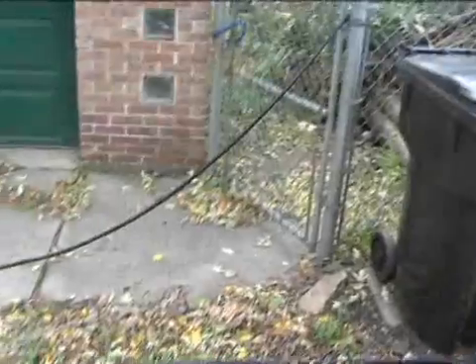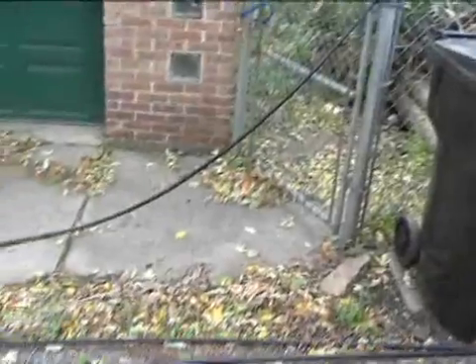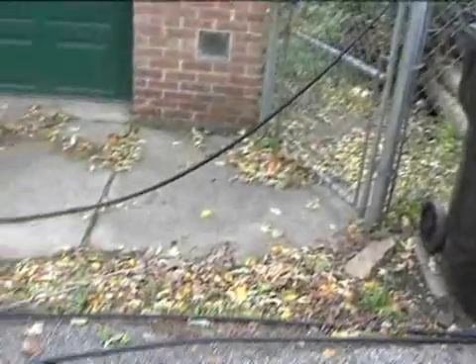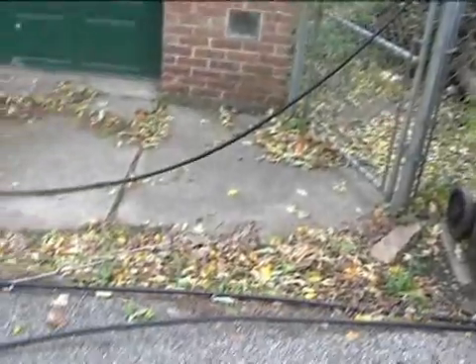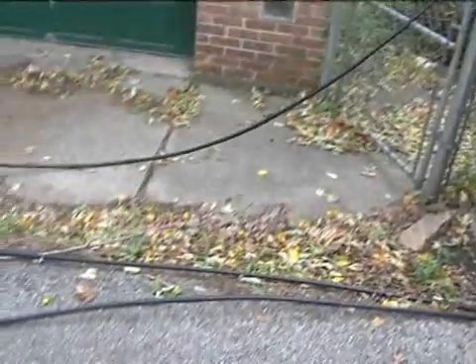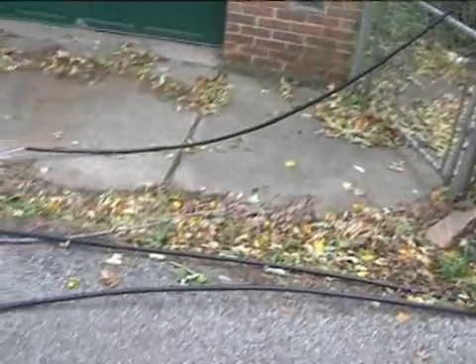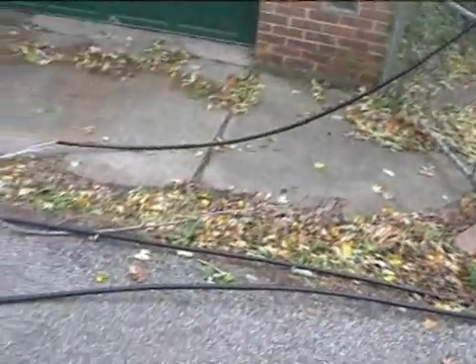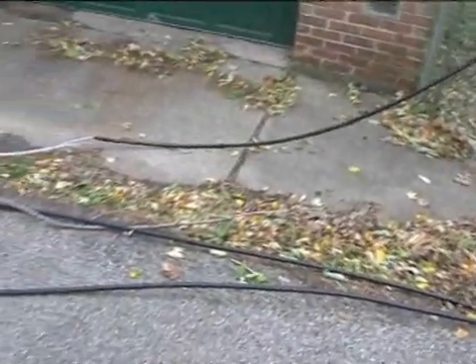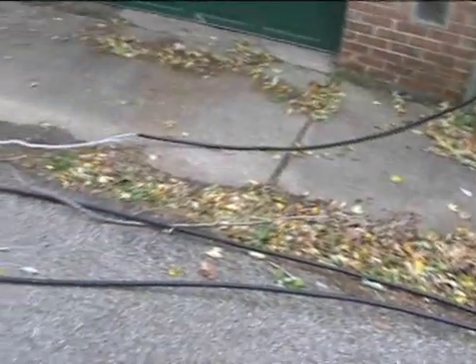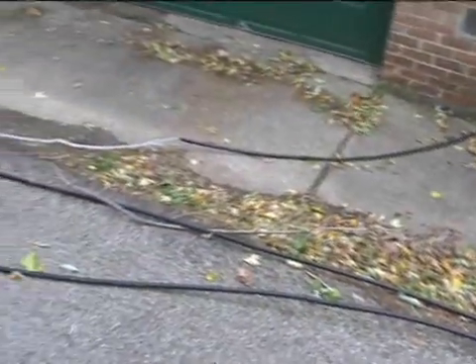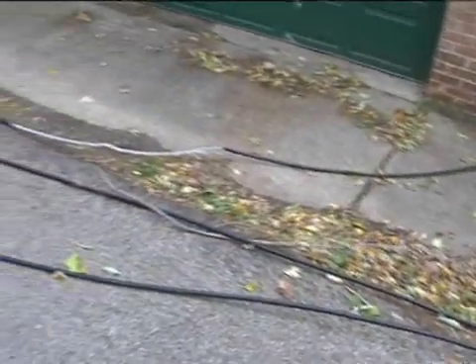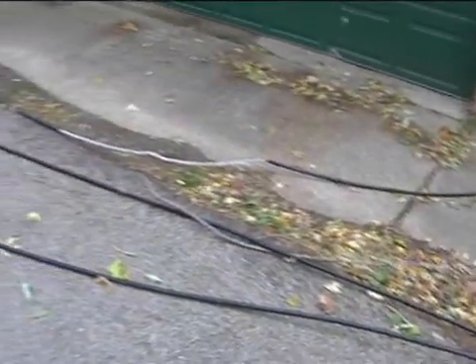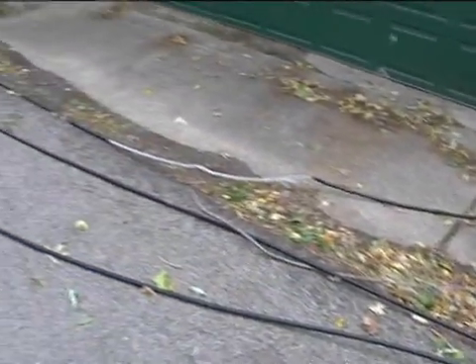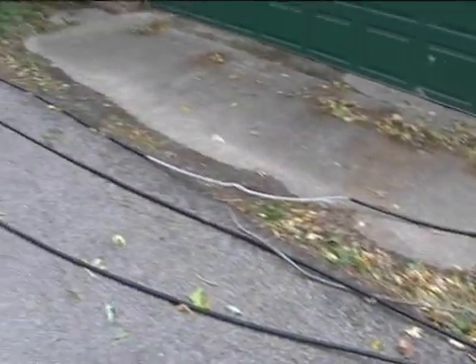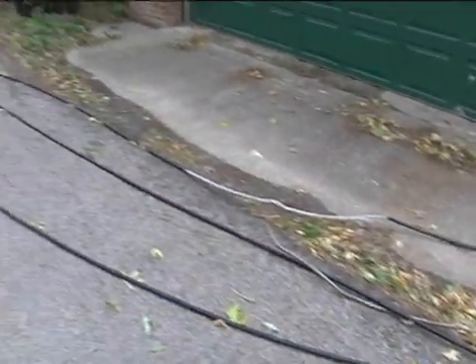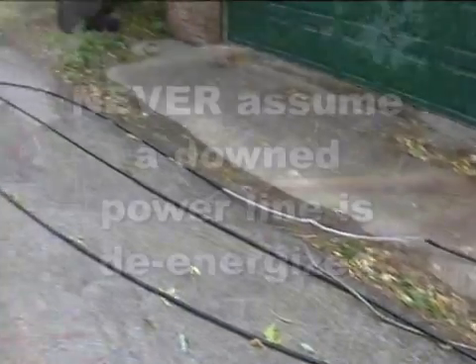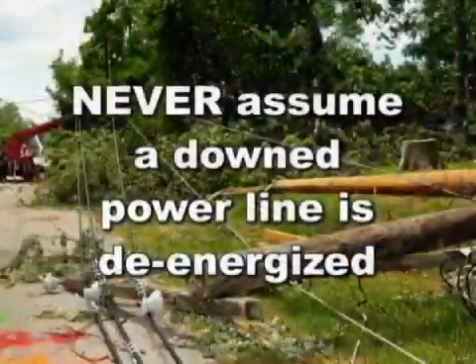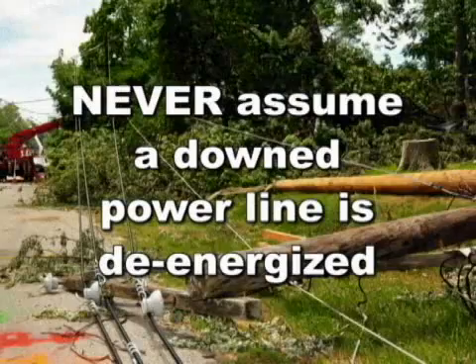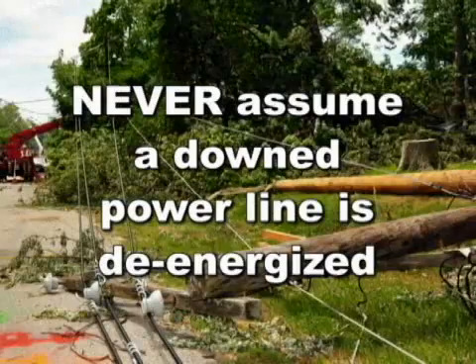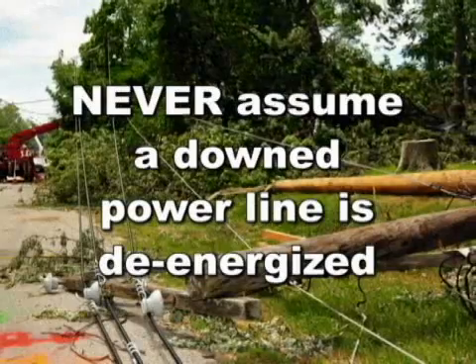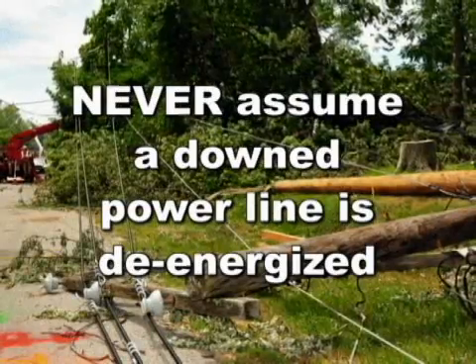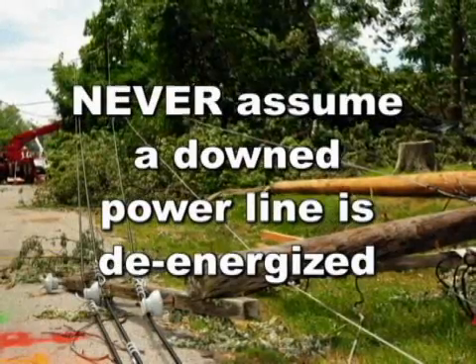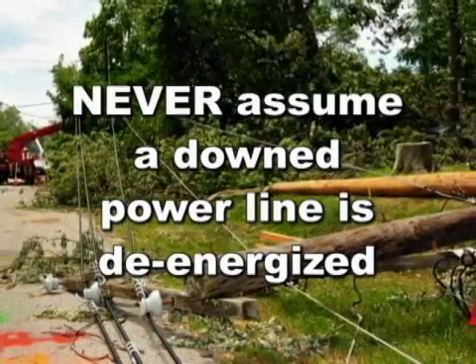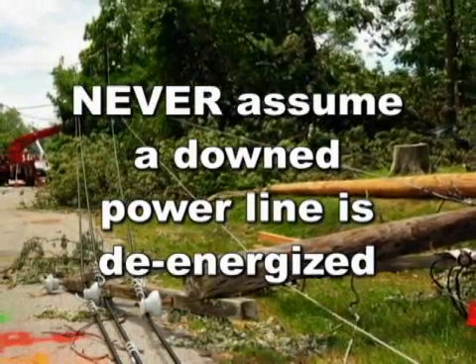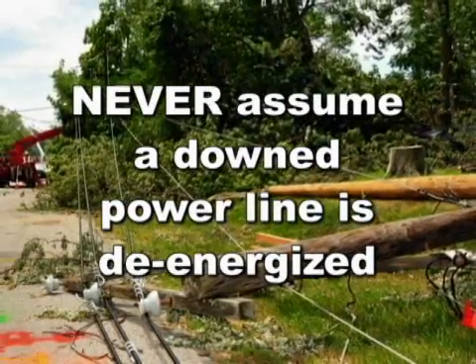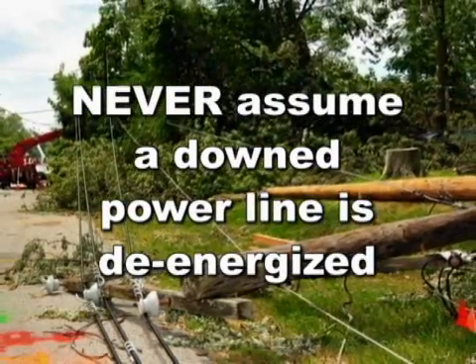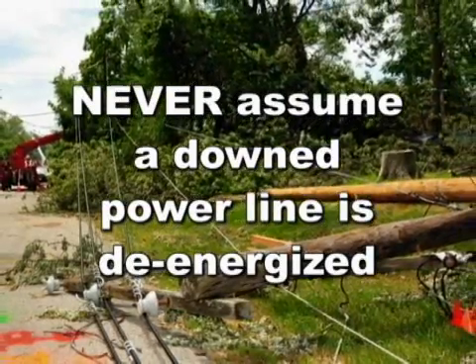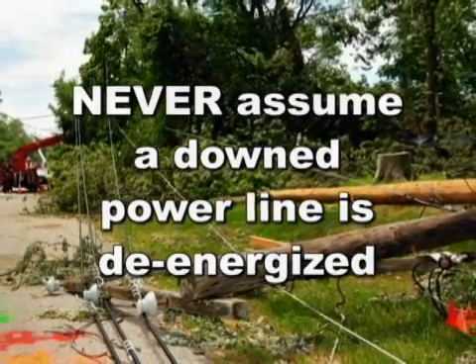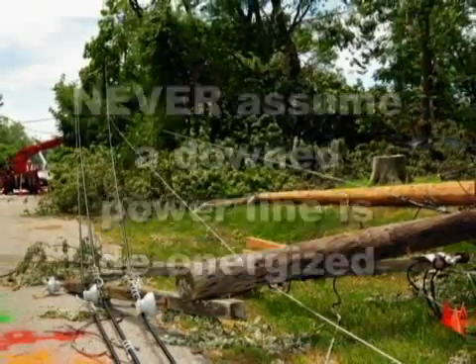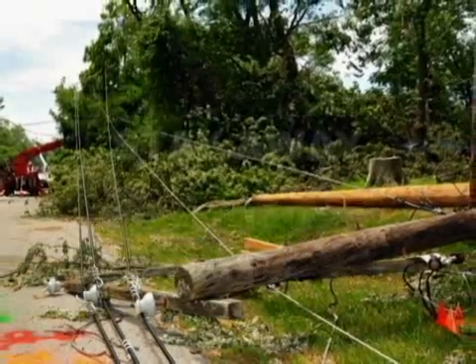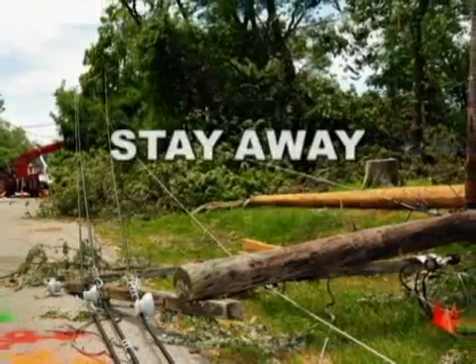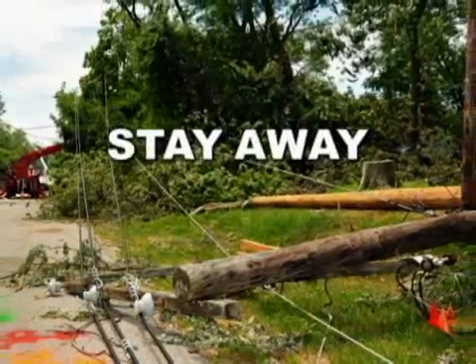However, you should never assume a downed power line is de-energized. Never go near a downed or damaged wire. Stay away. Stay safe.